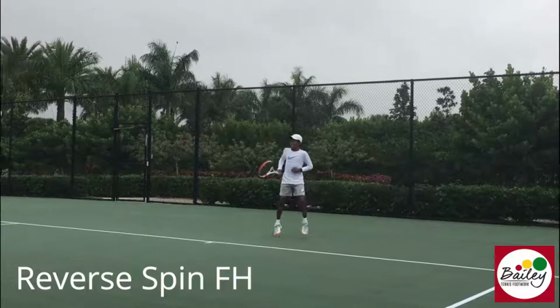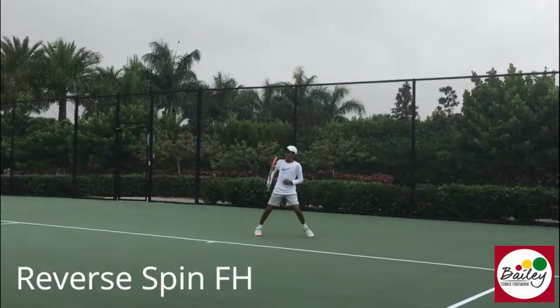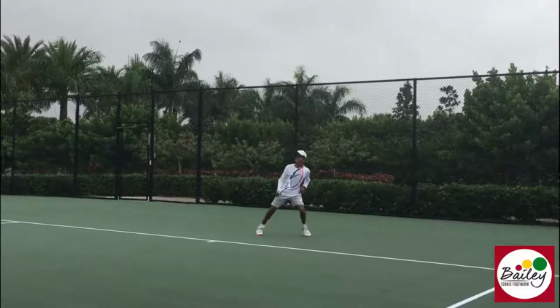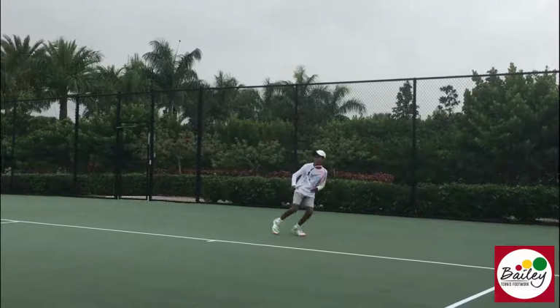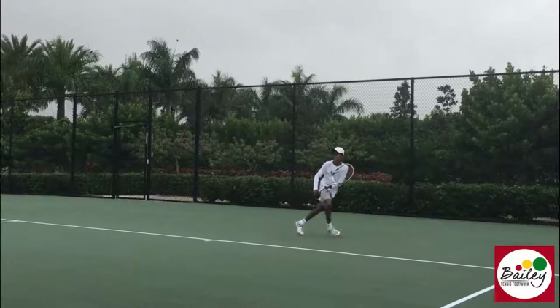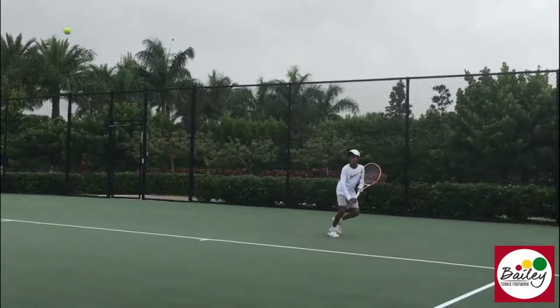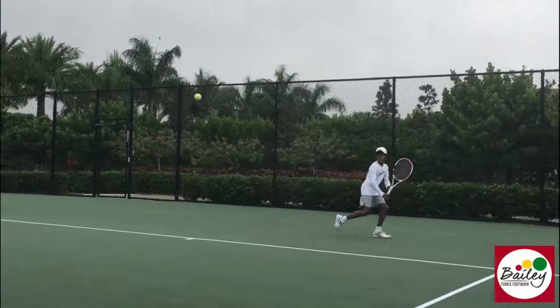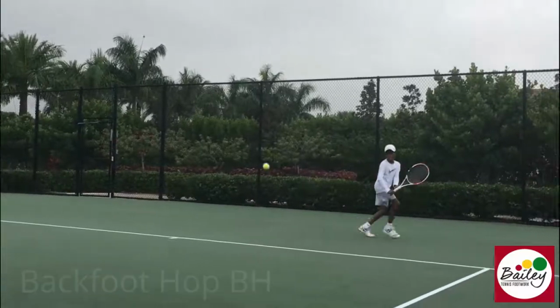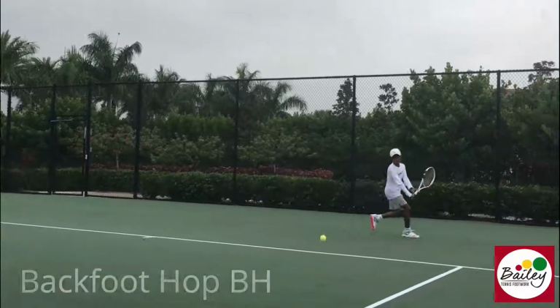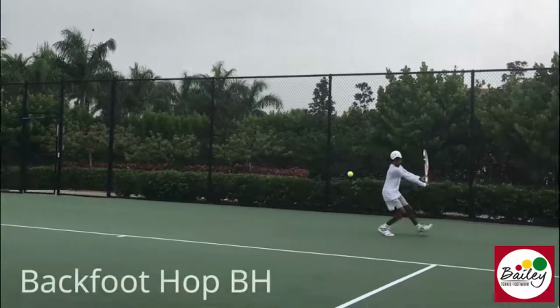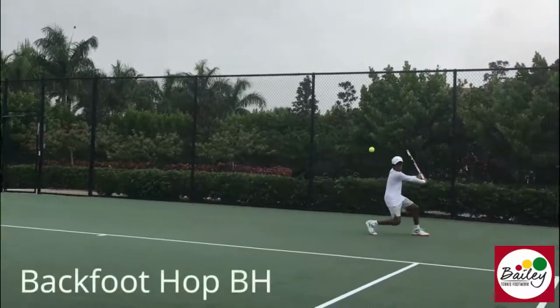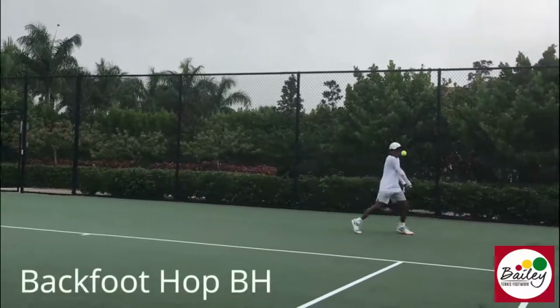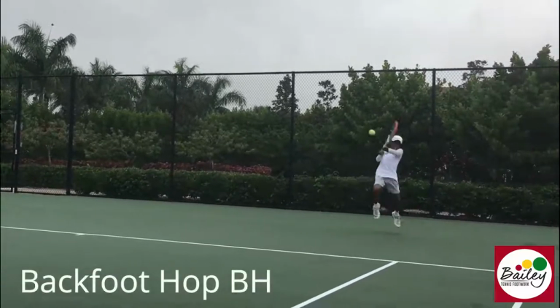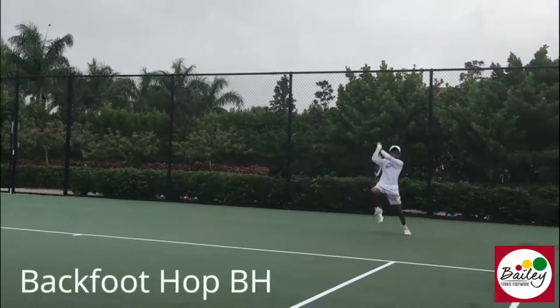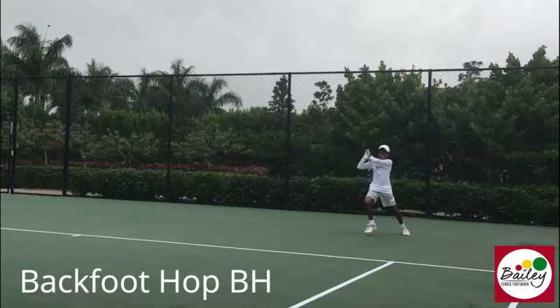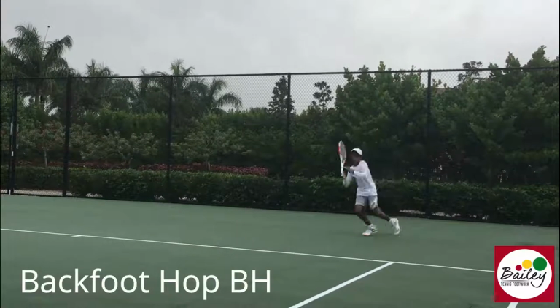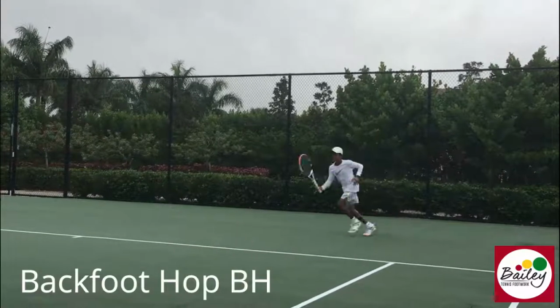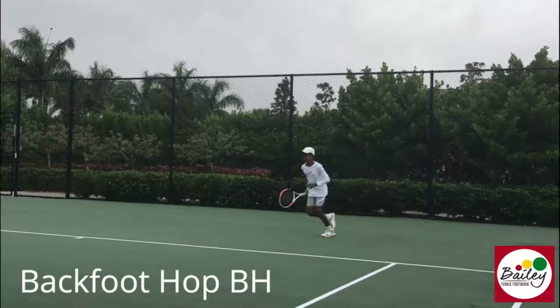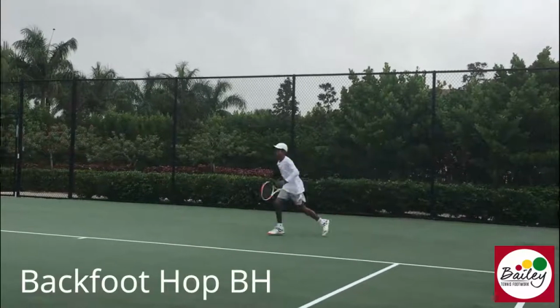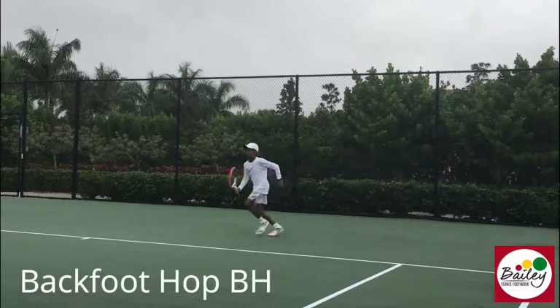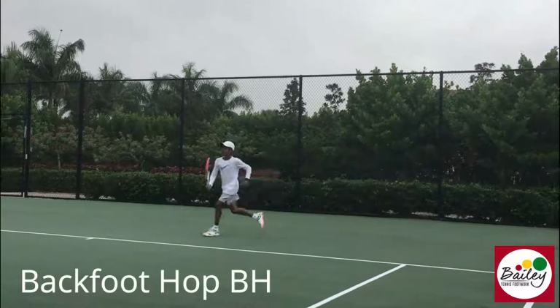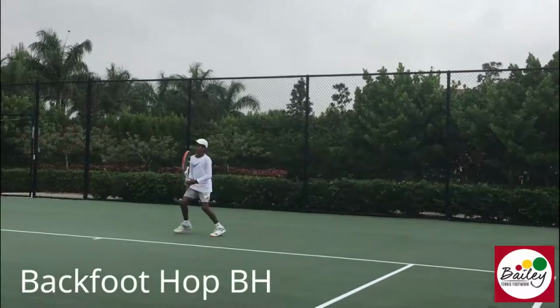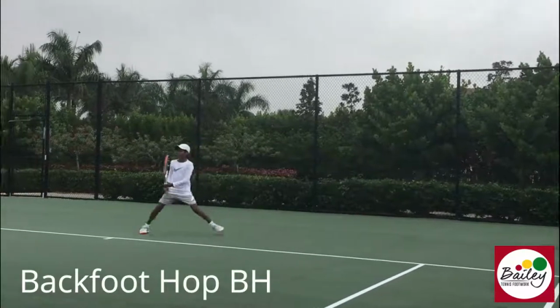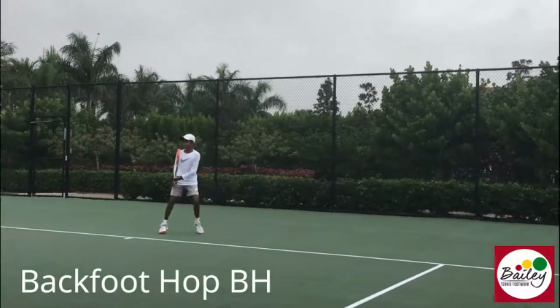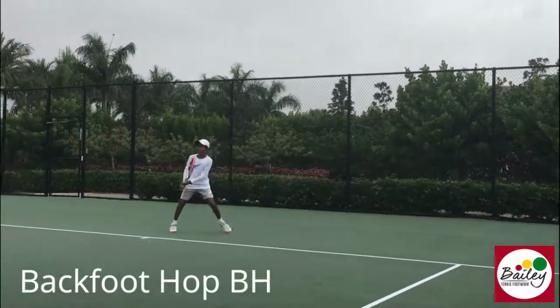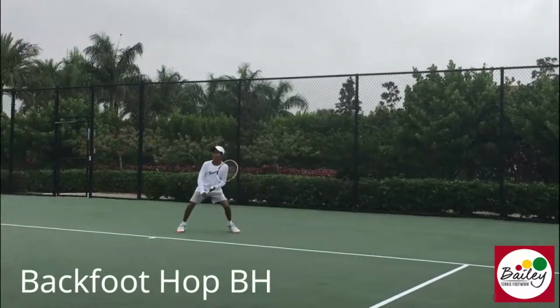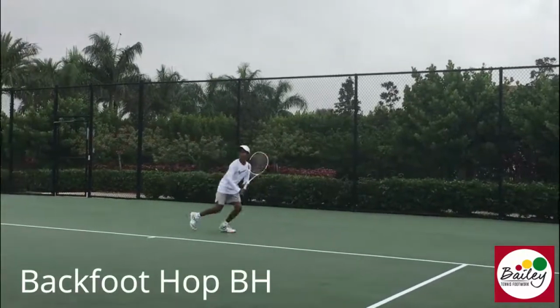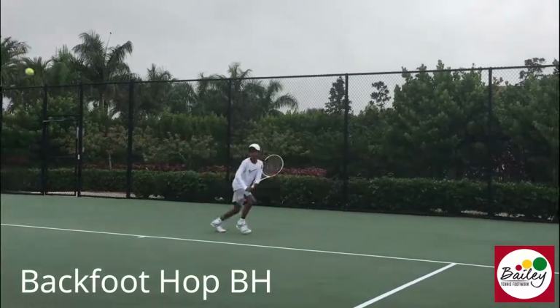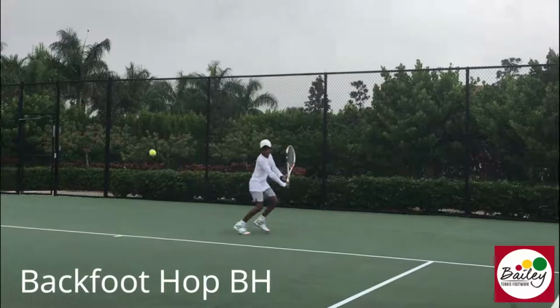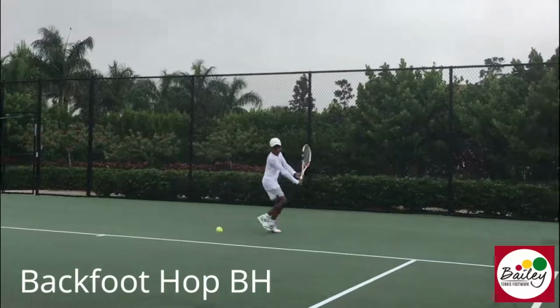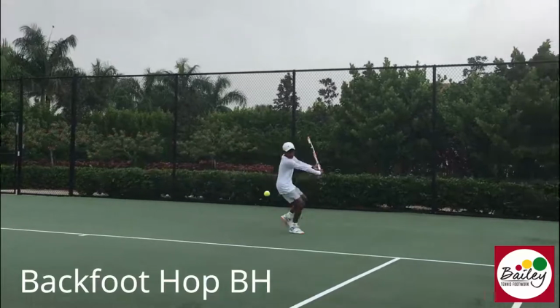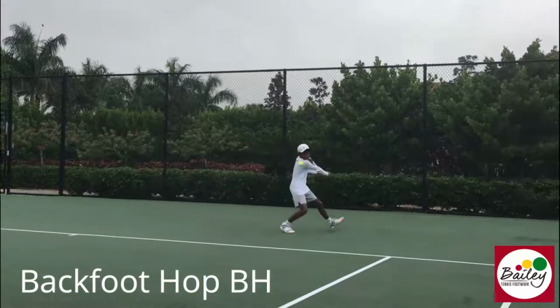Backhand. Now really use that leg. Knee up. Come back, last one. Backhand, go cross court.